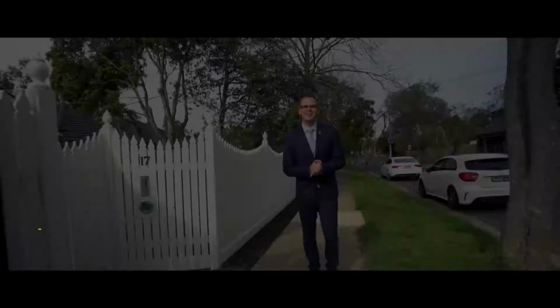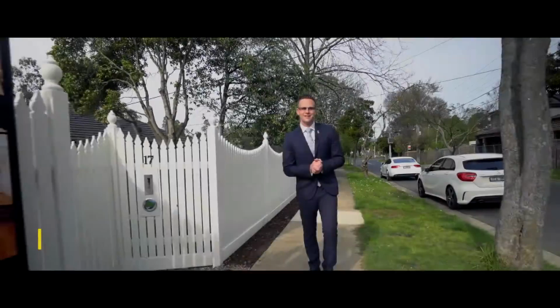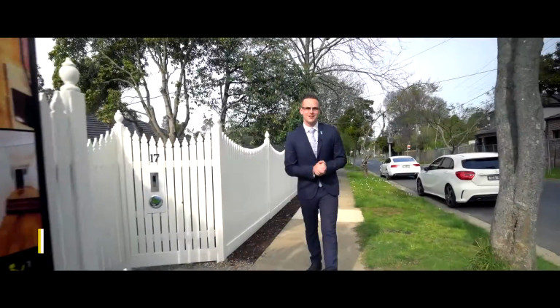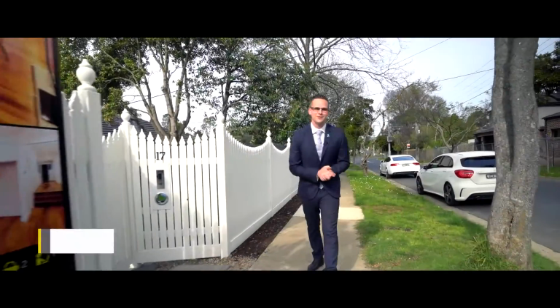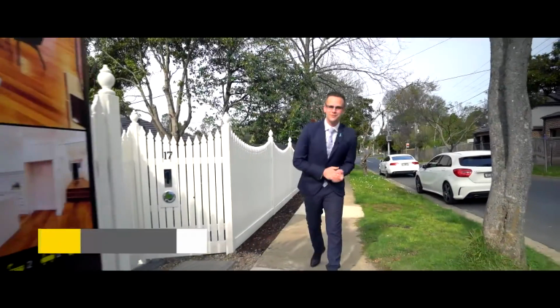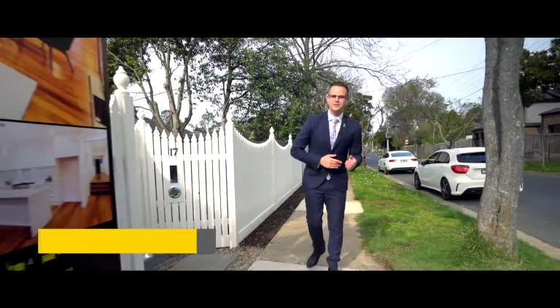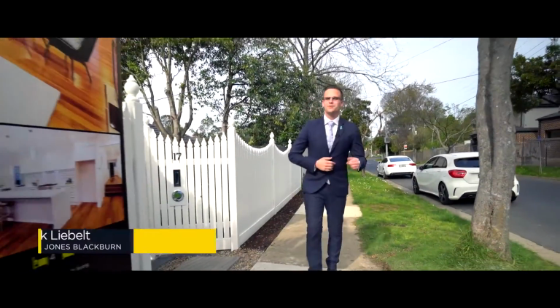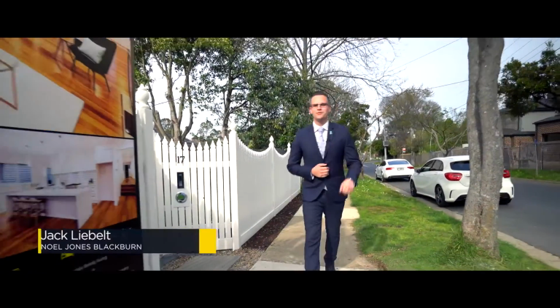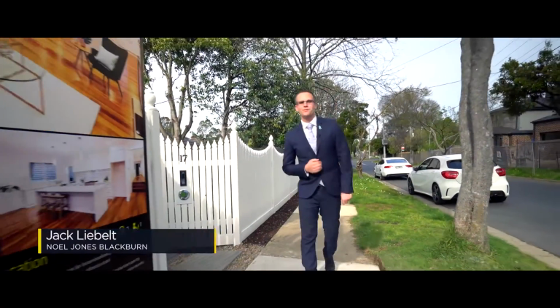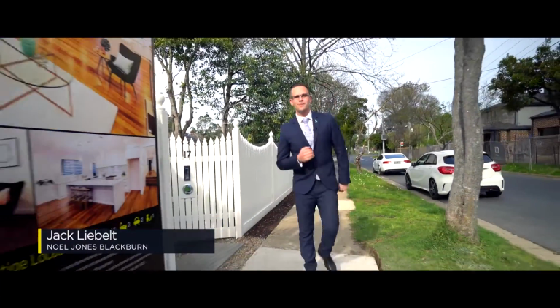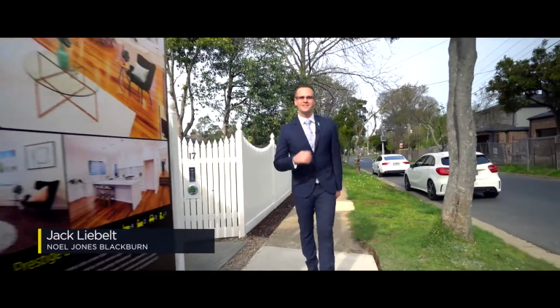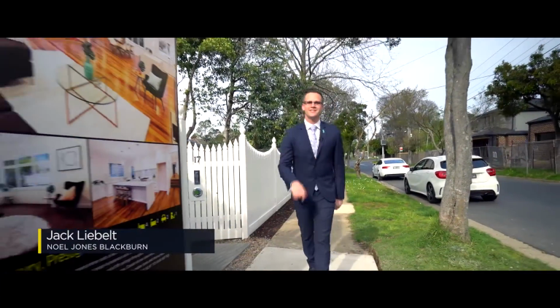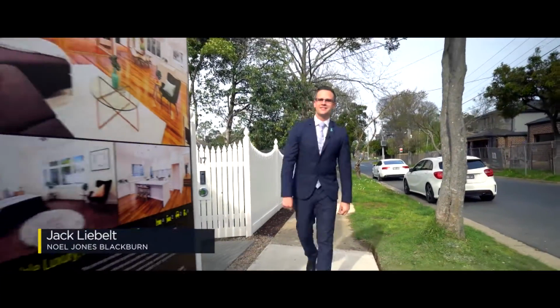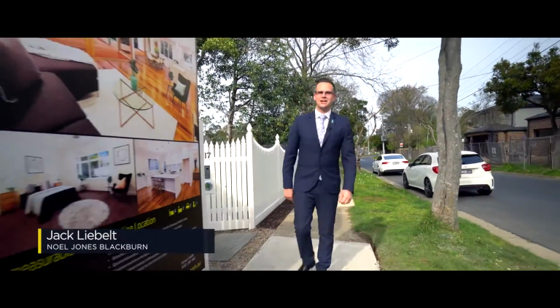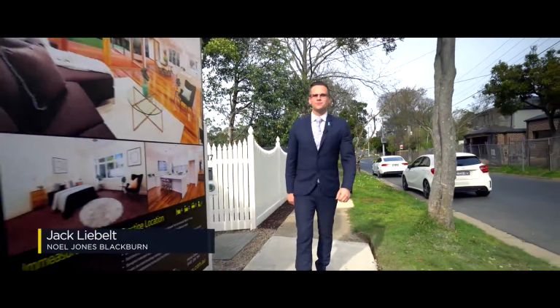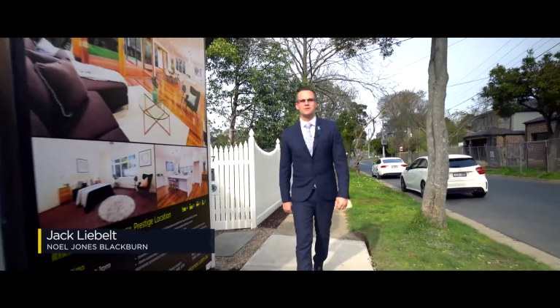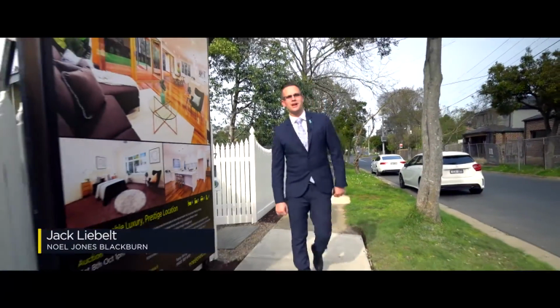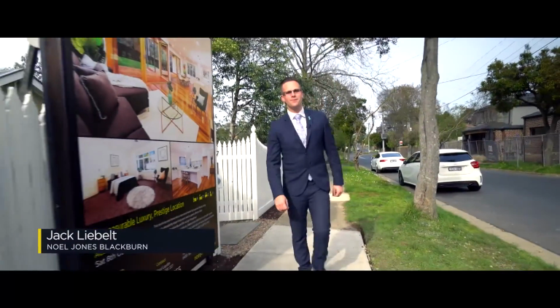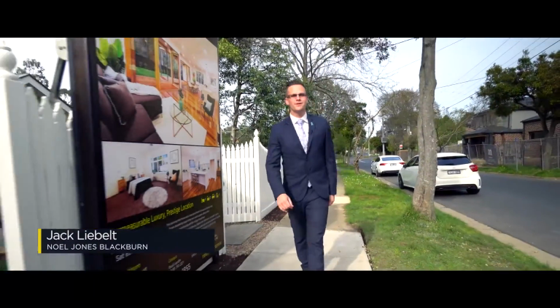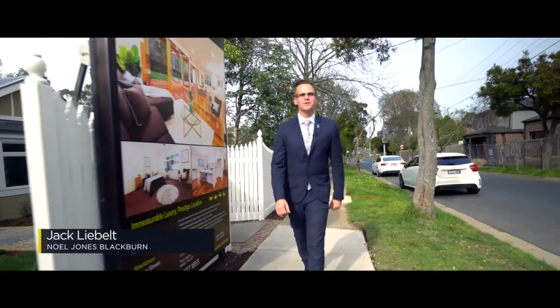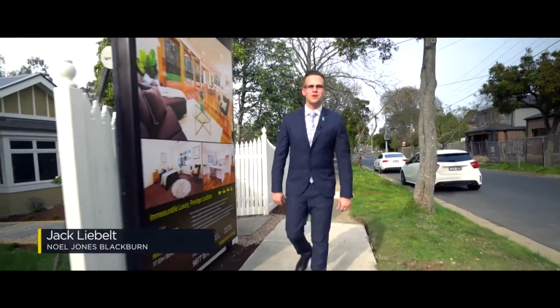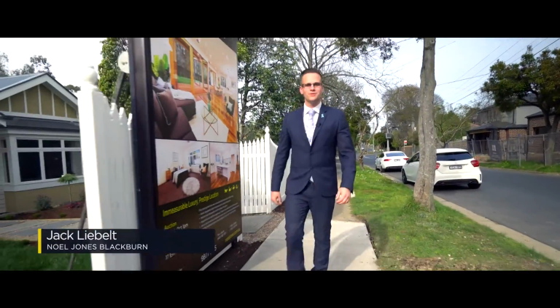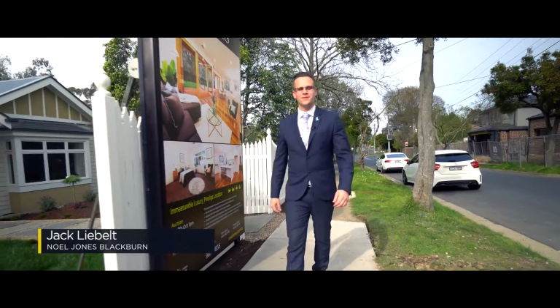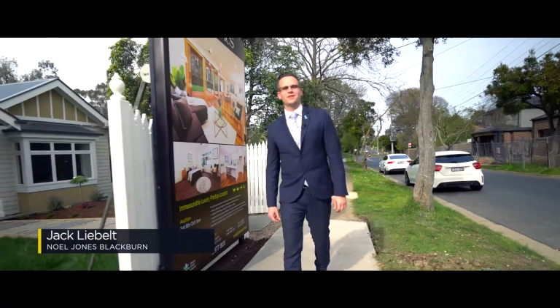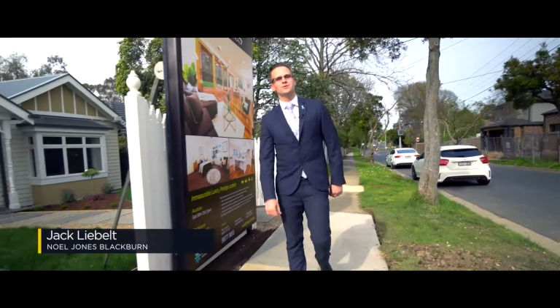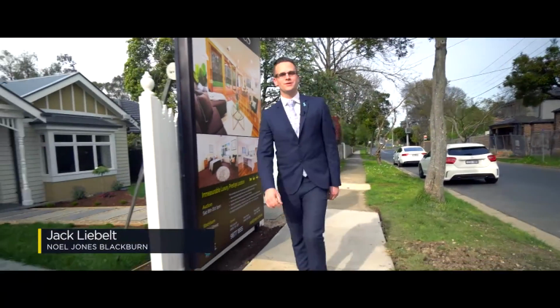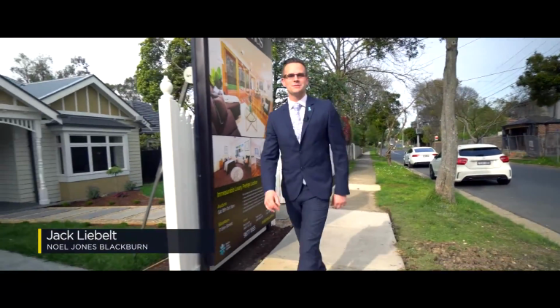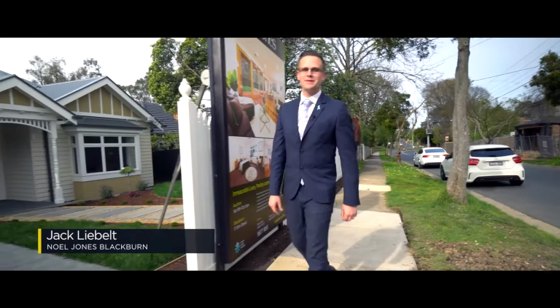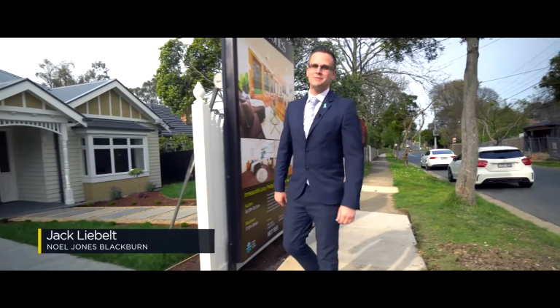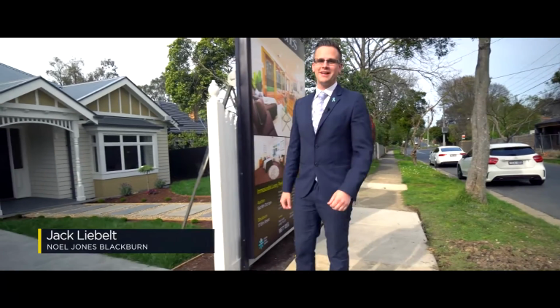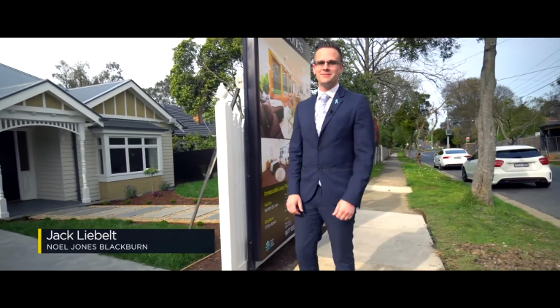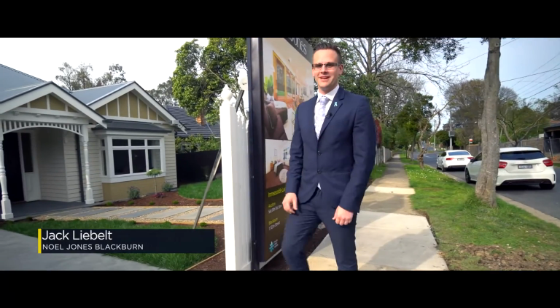Coming to you from this beautiful property at 17 Elm Street, Blackburn, welcome to another Noel Jones Monthly Market Update.